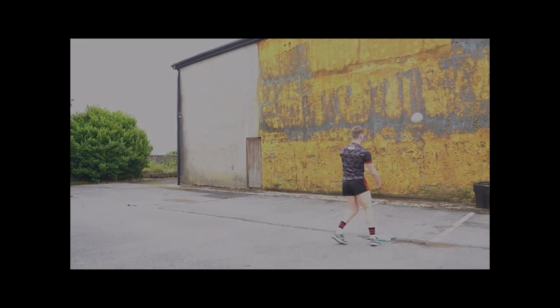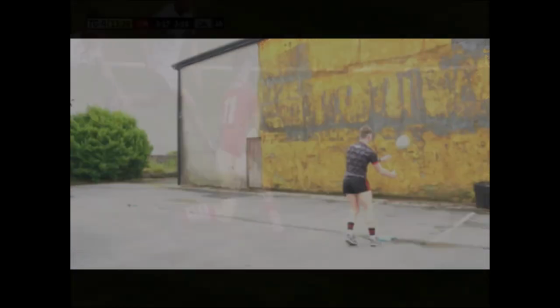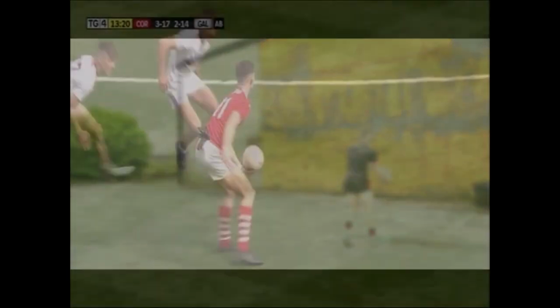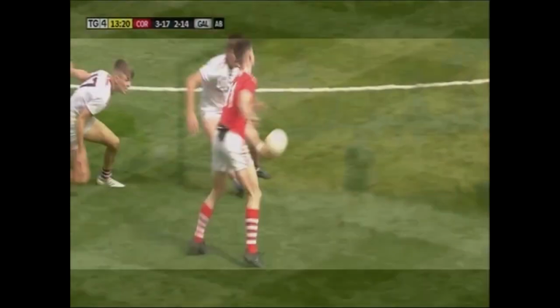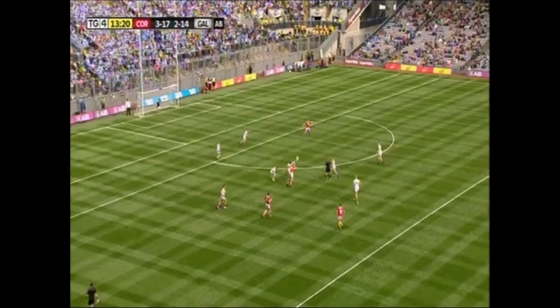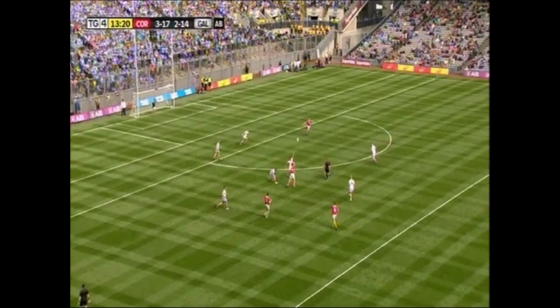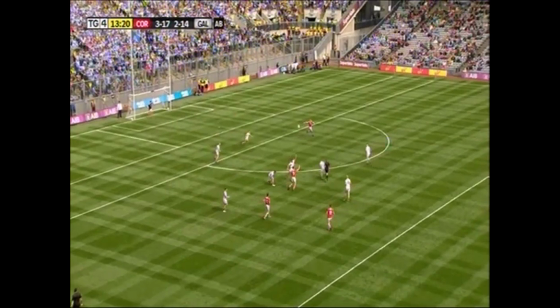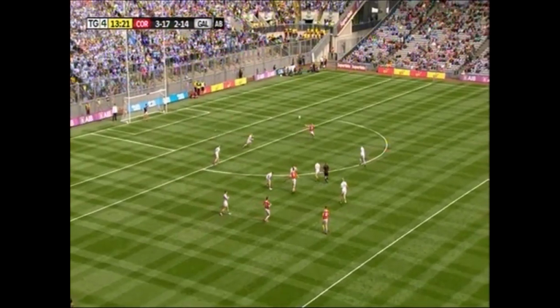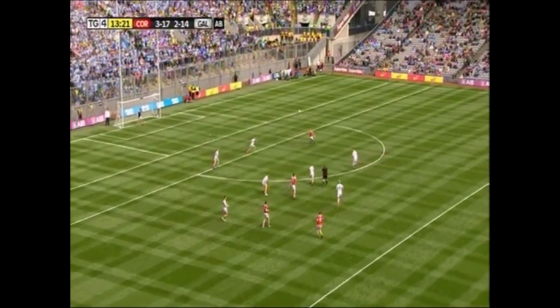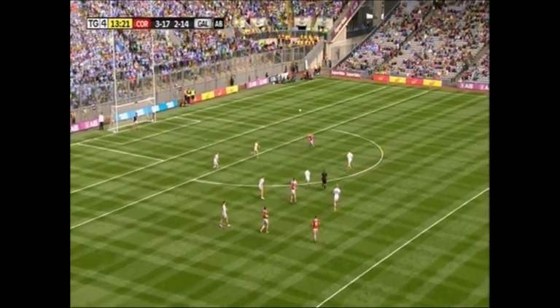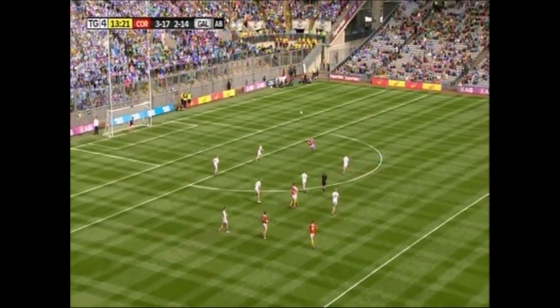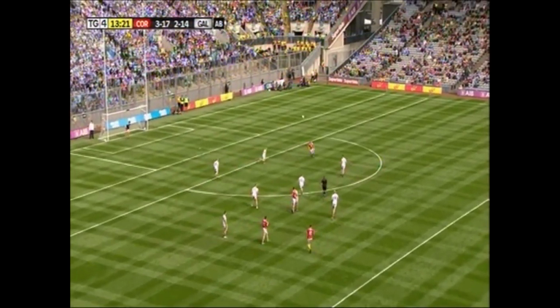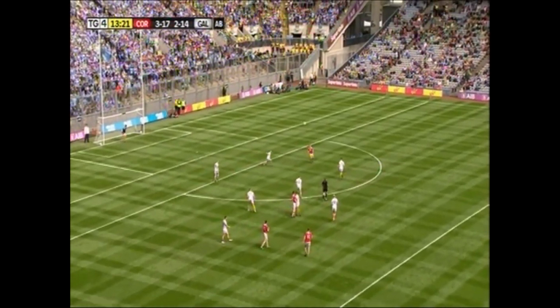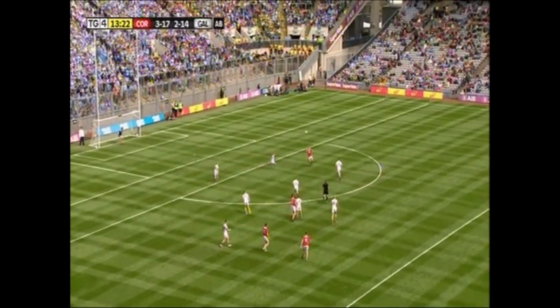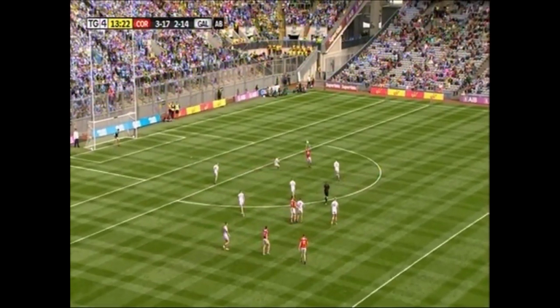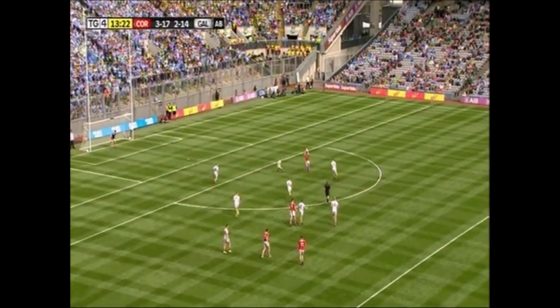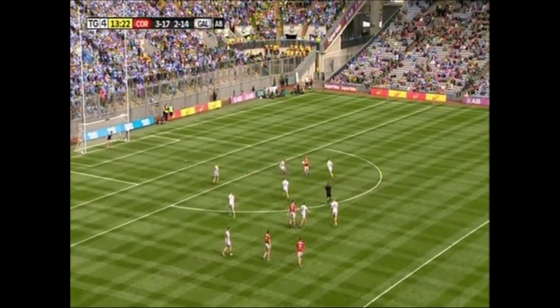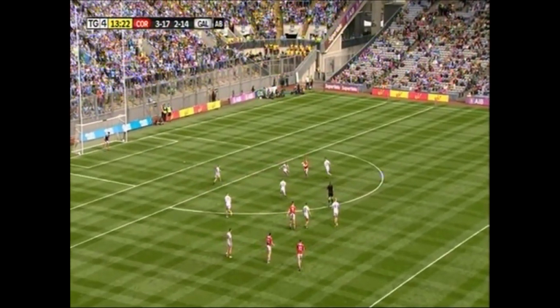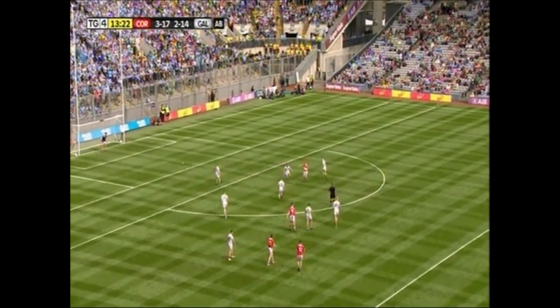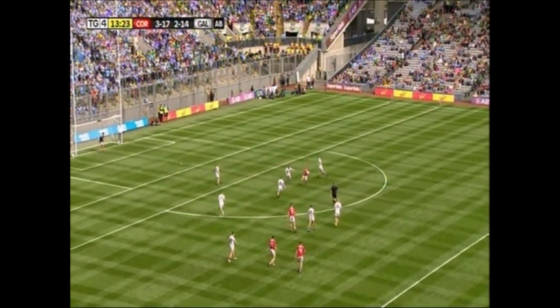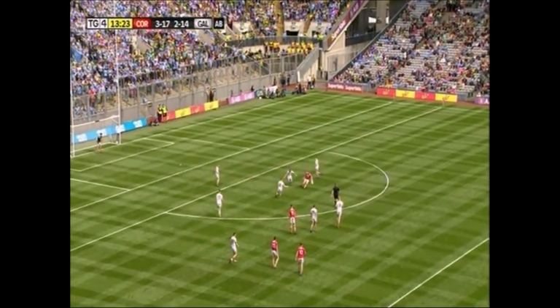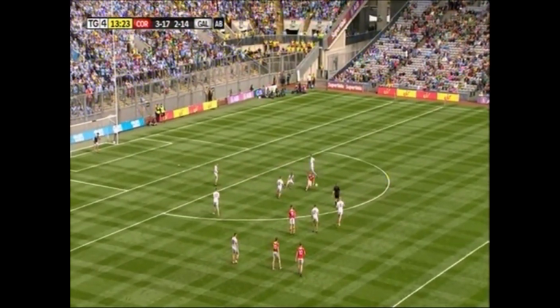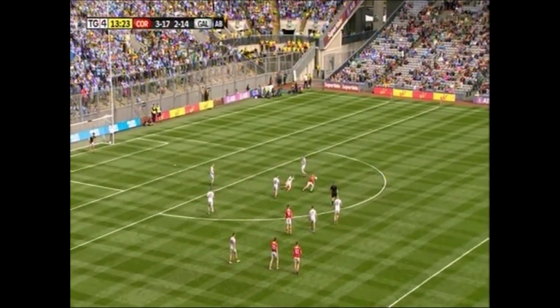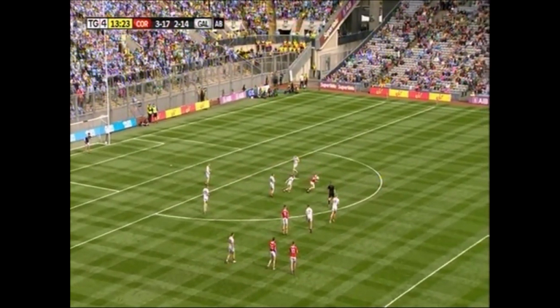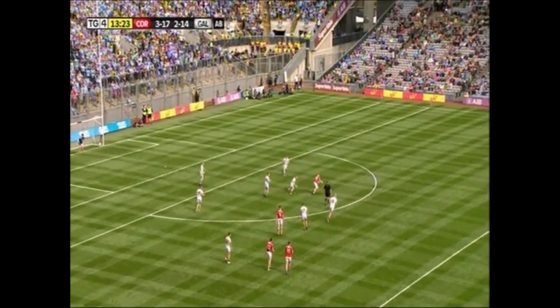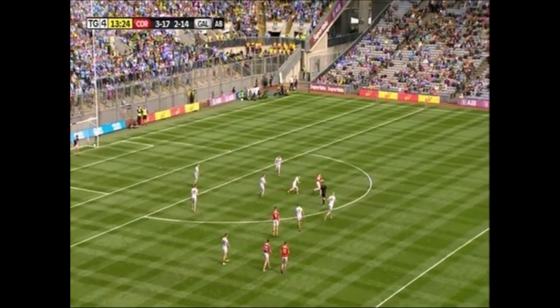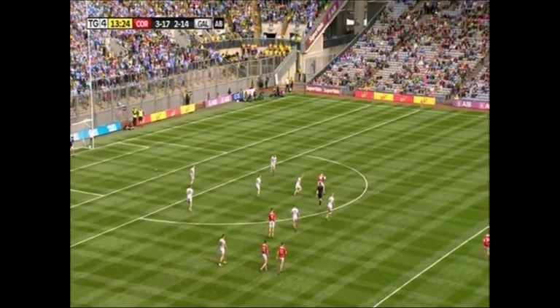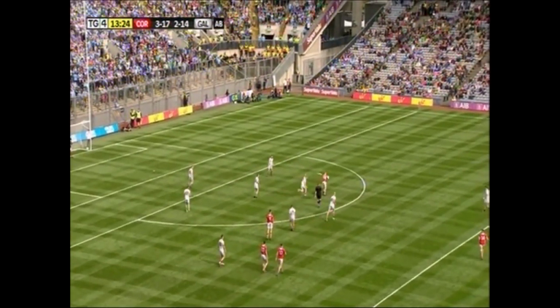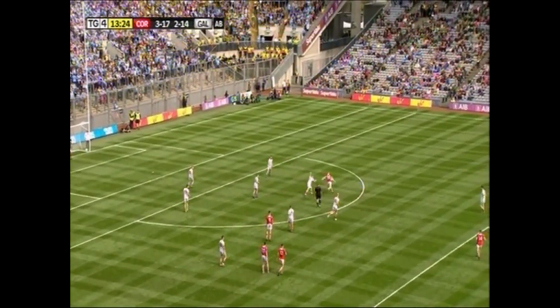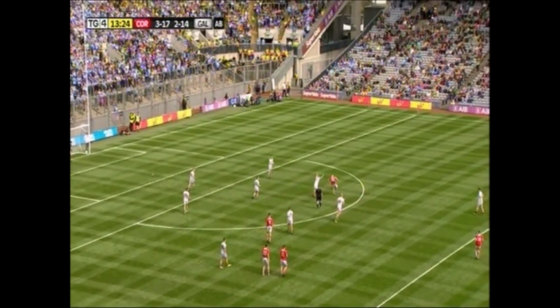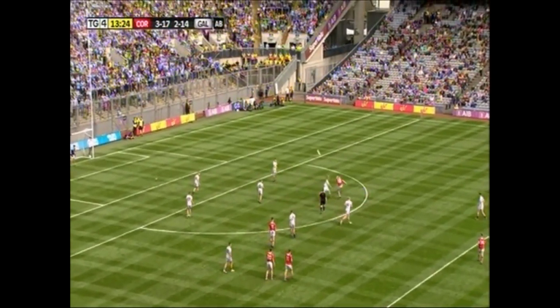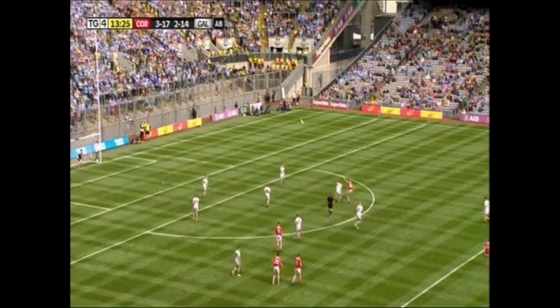Here are a few clips from the All-Ireland series last year — the All-Ireland final.